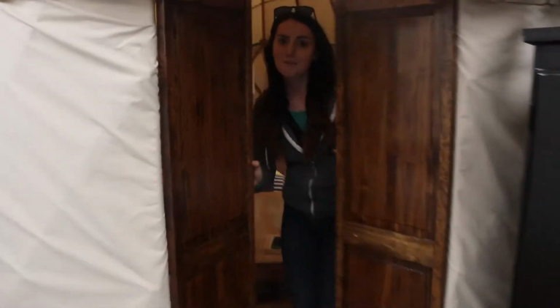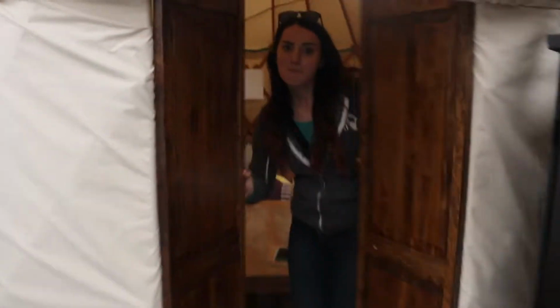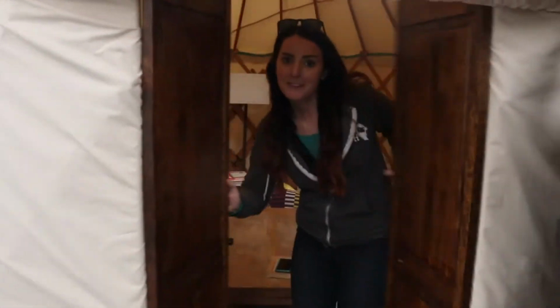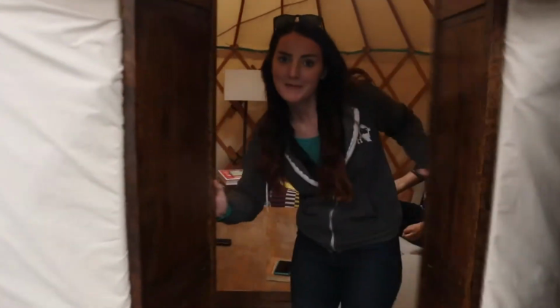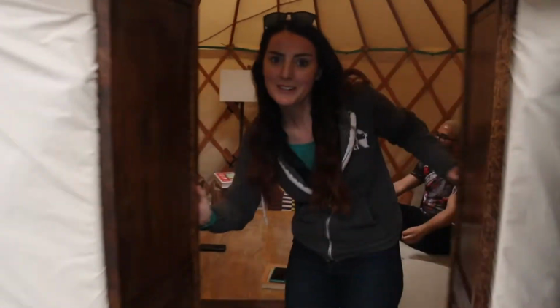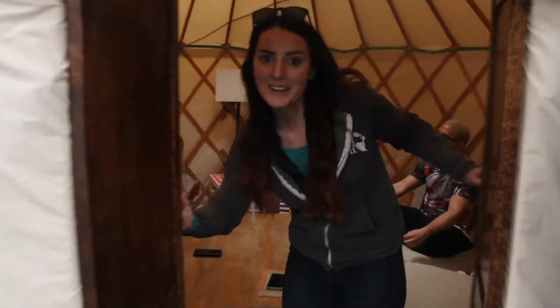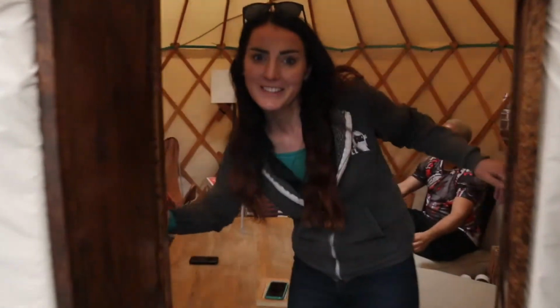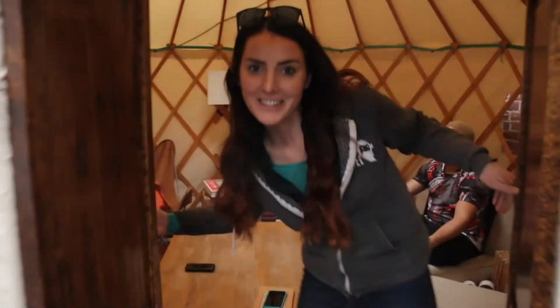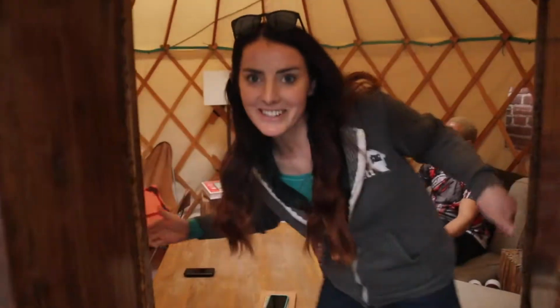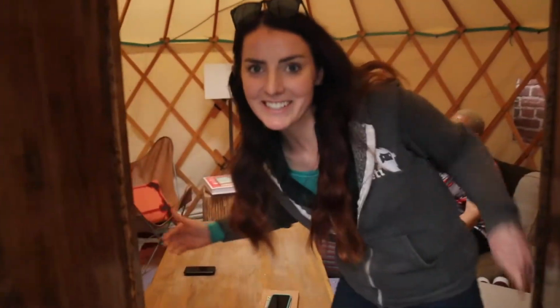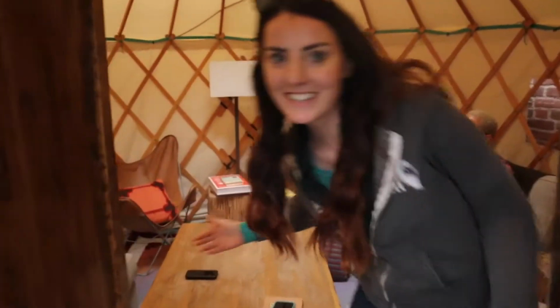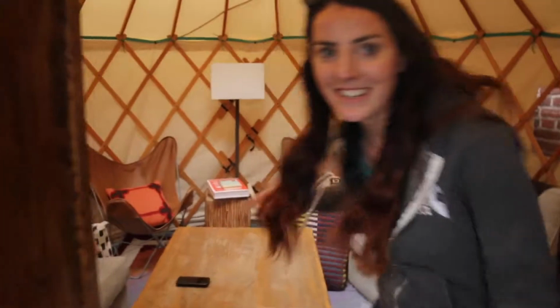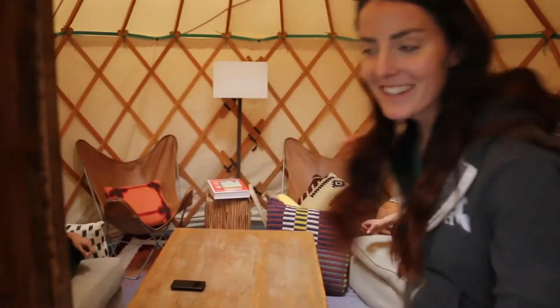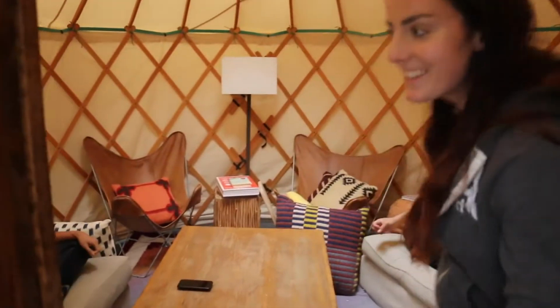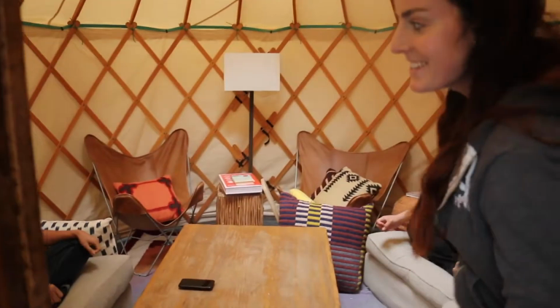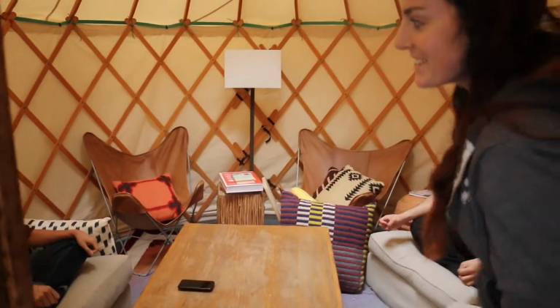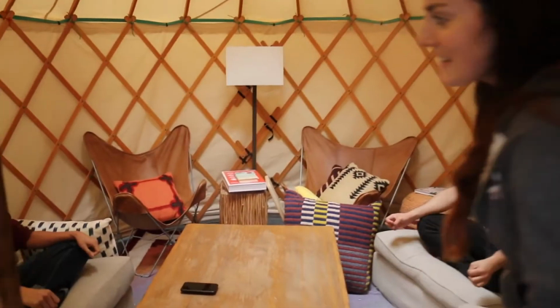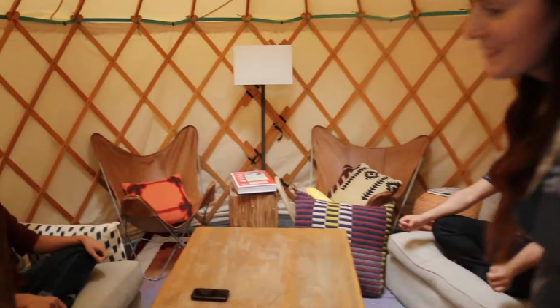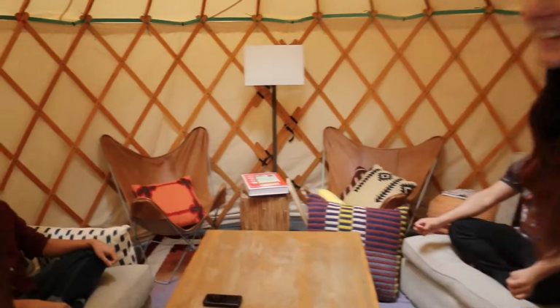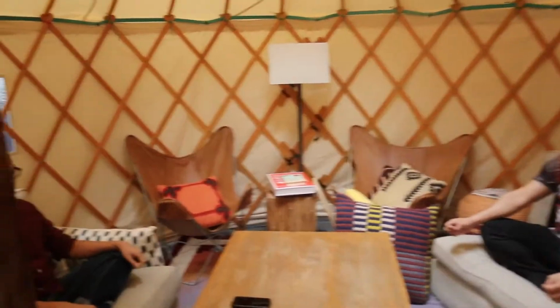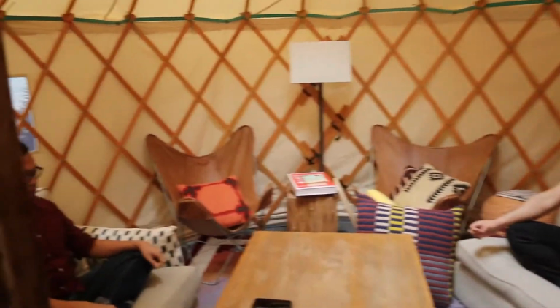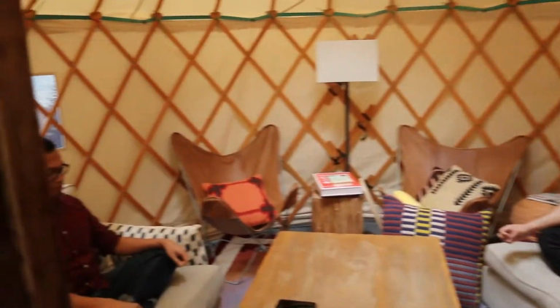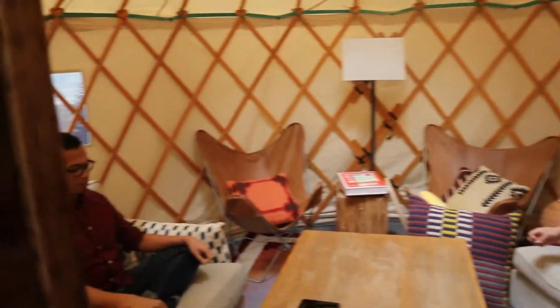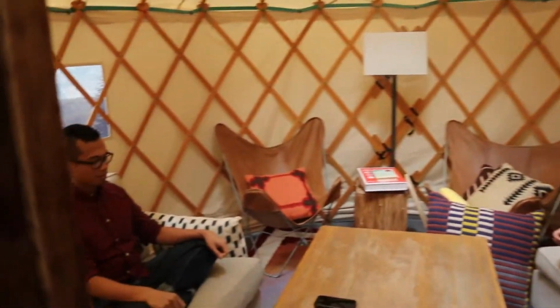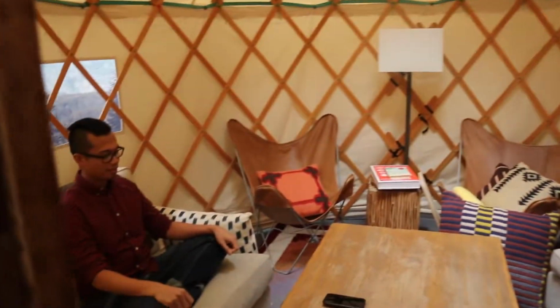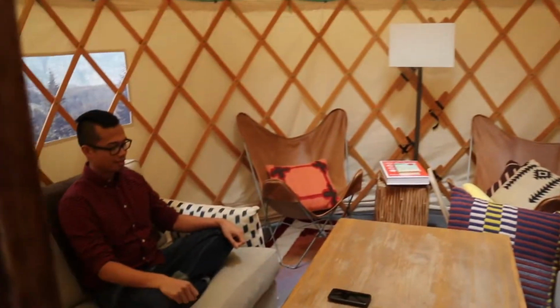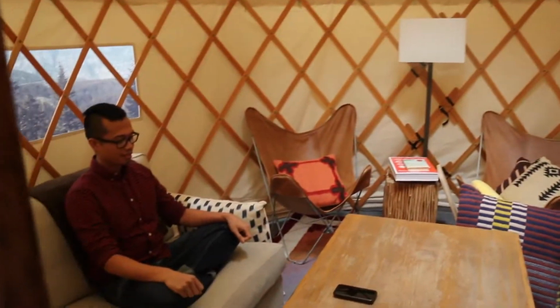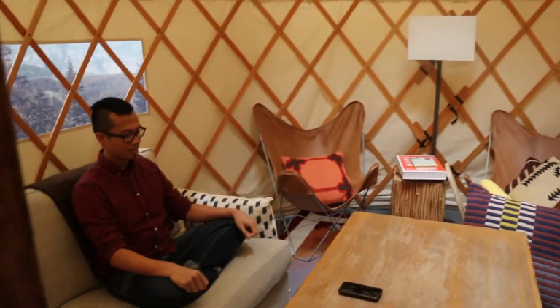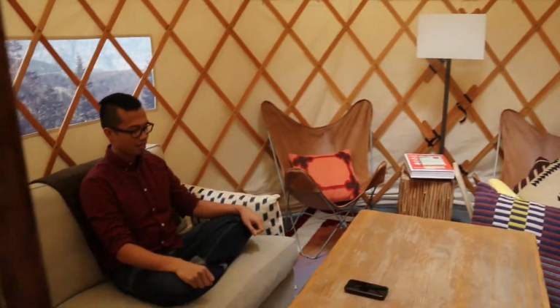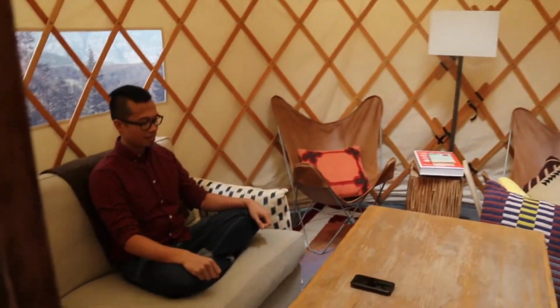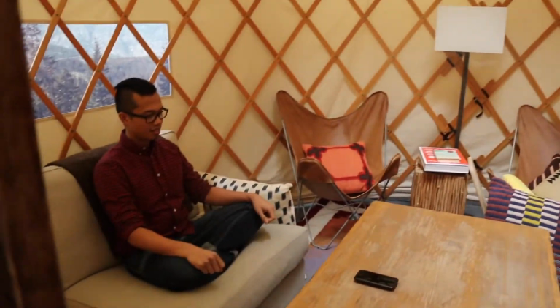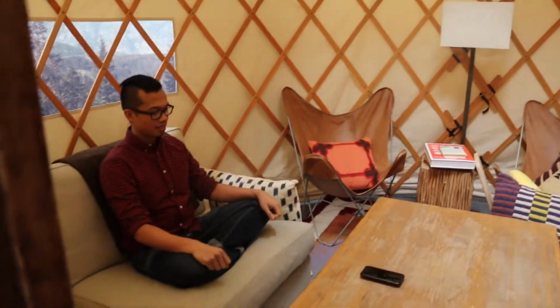Welcome to our yurt. This is where we get all chill in the afternoons and meditate.